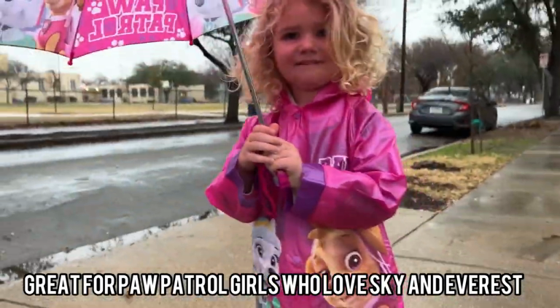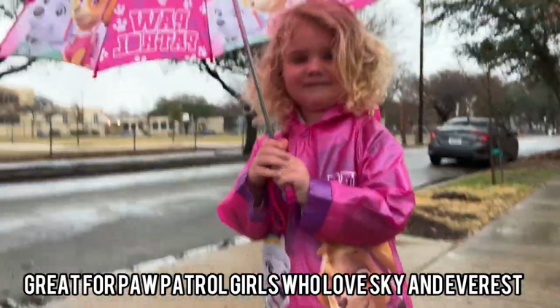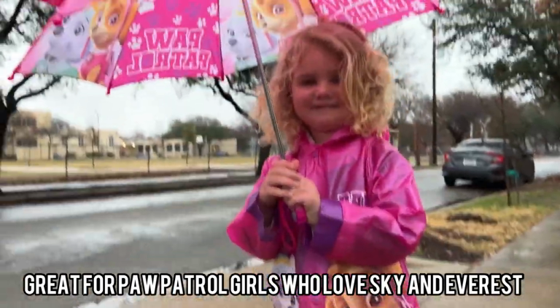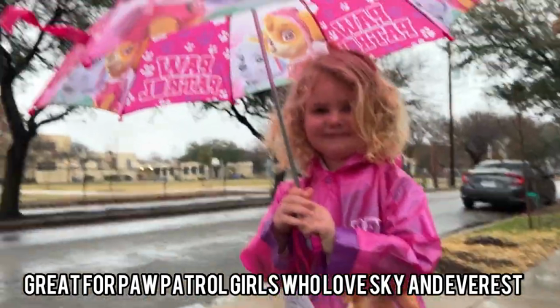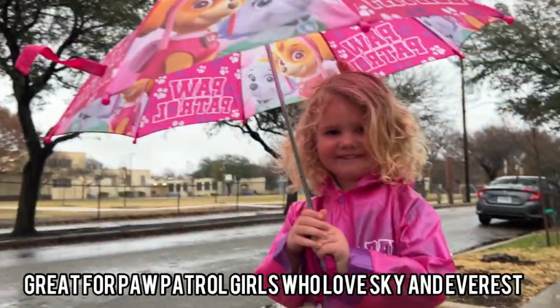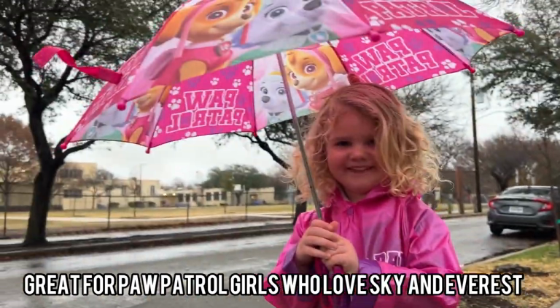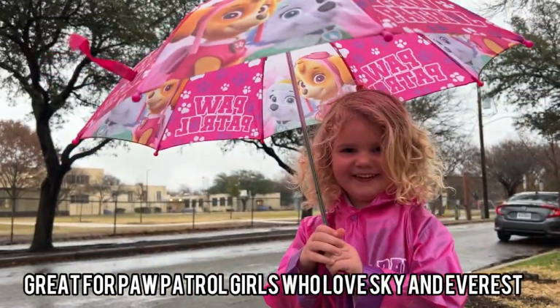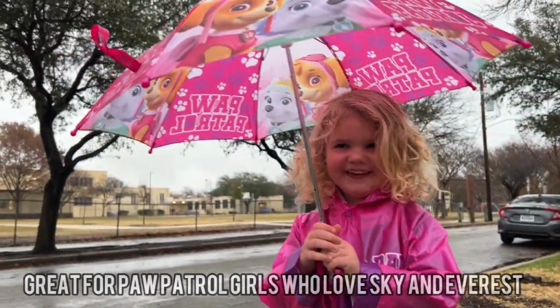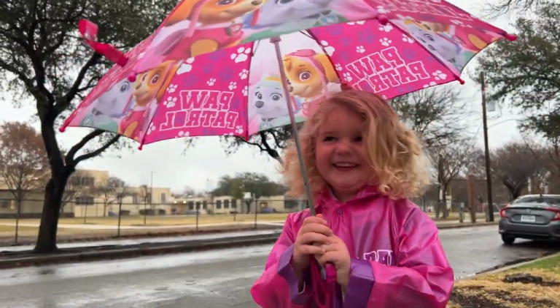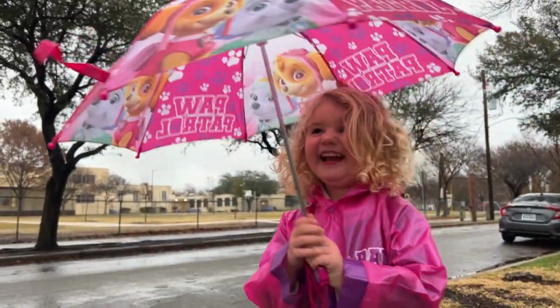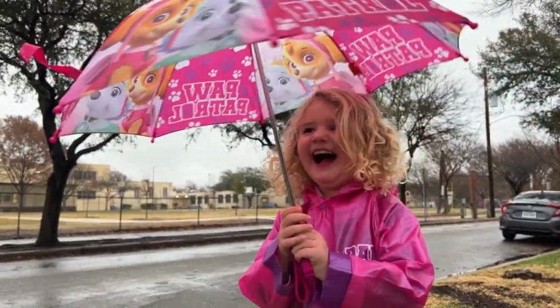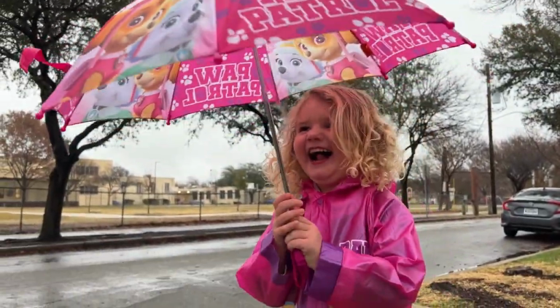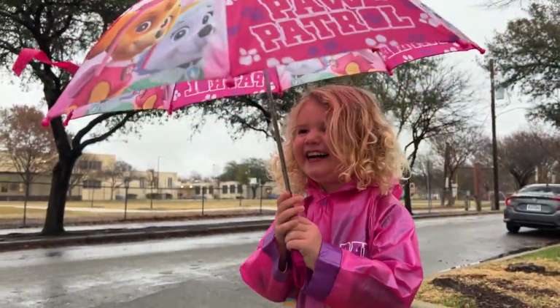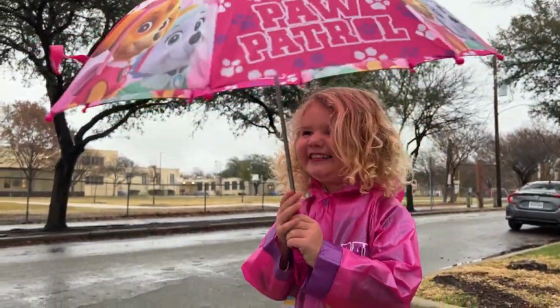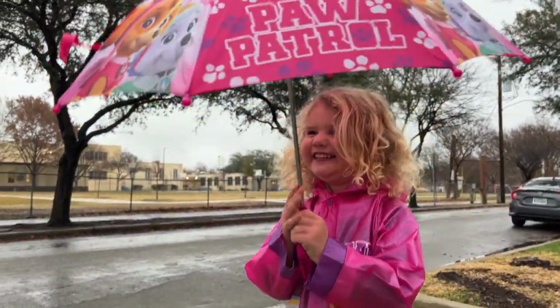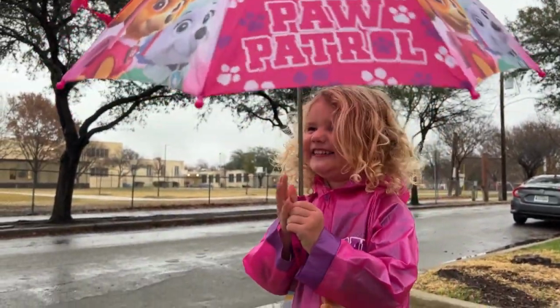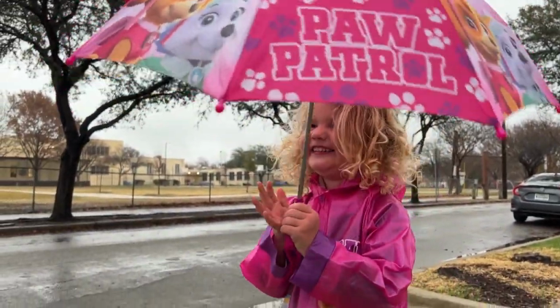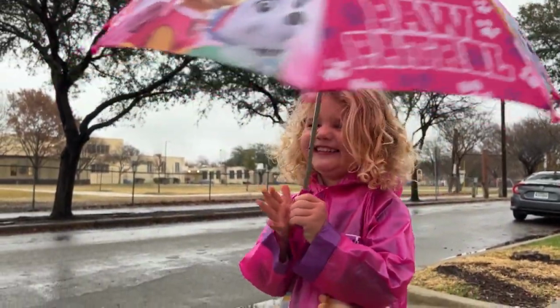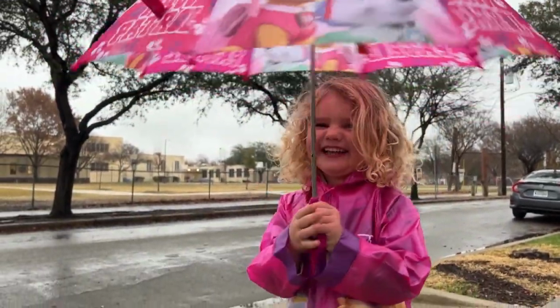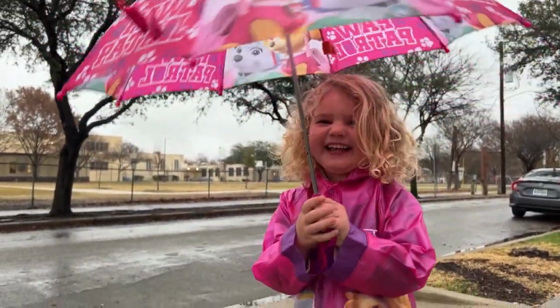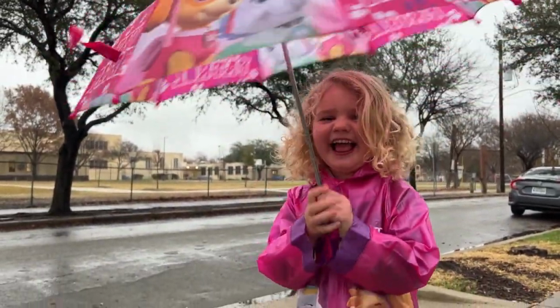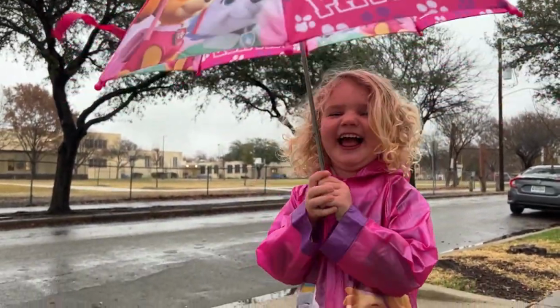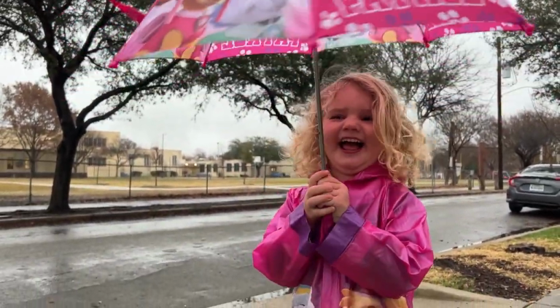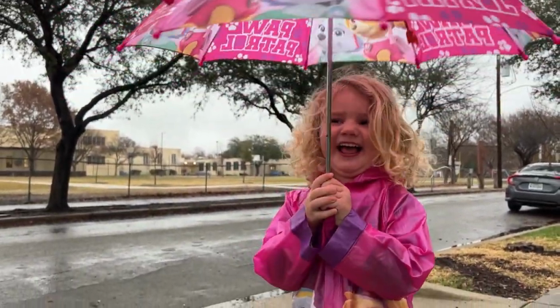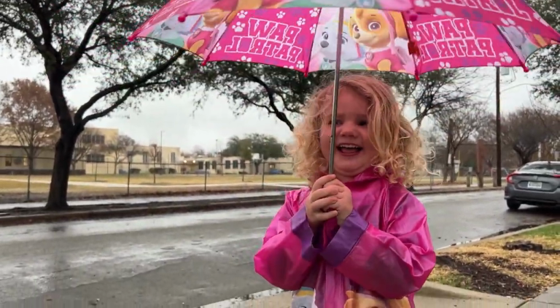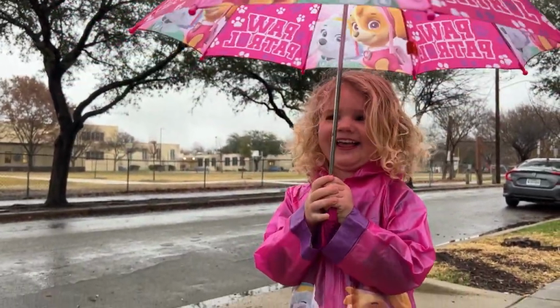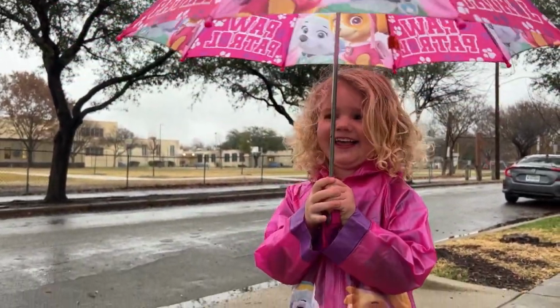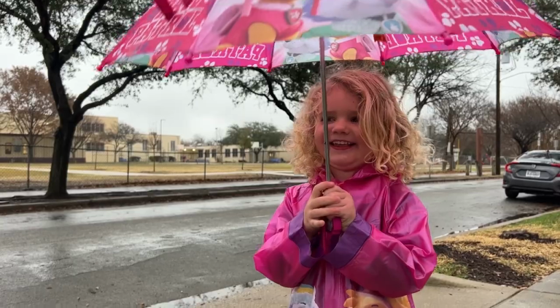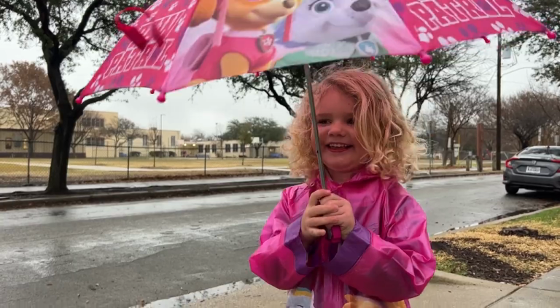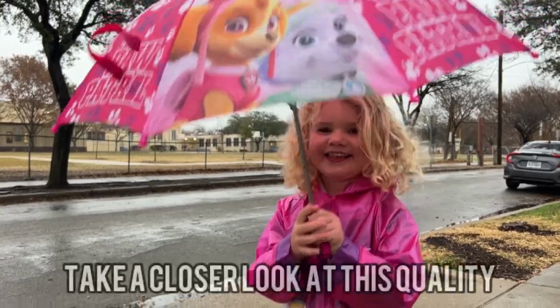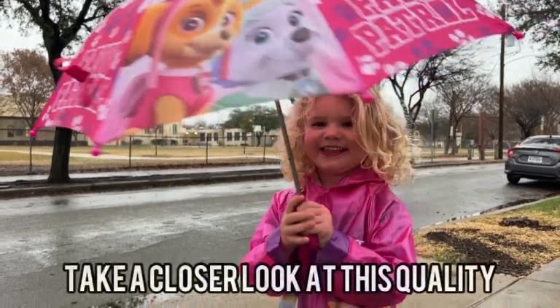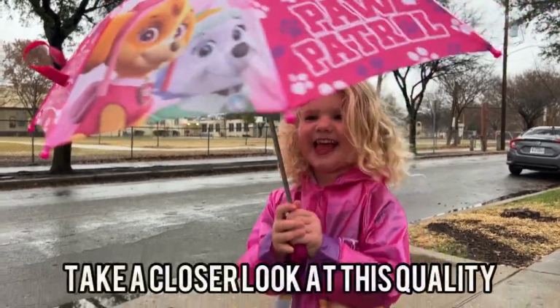Is that a really good set? Yeah. Do you like it? Yeah. Do you love Paw Patrol? Yeah.